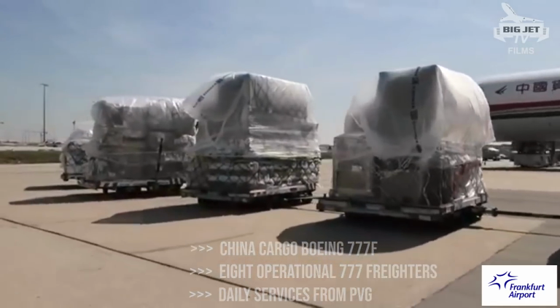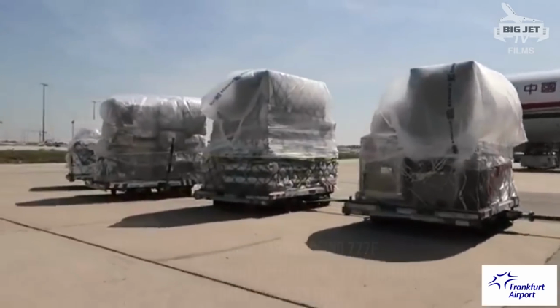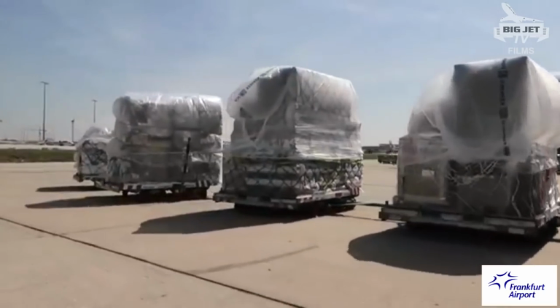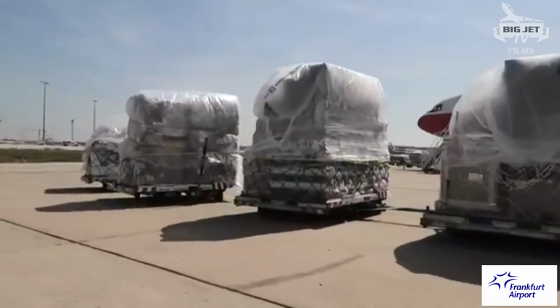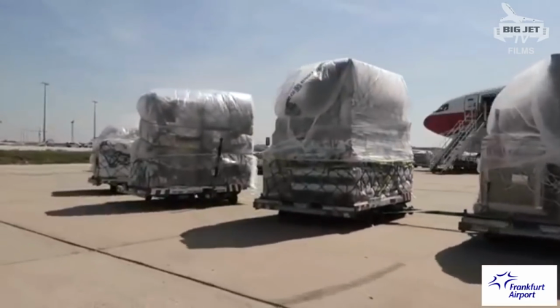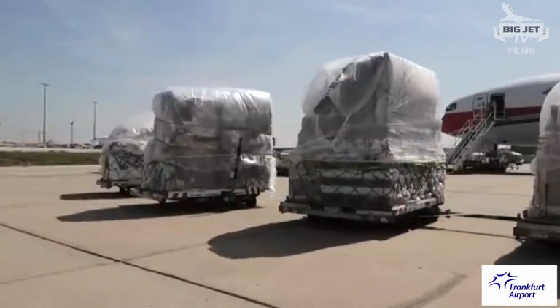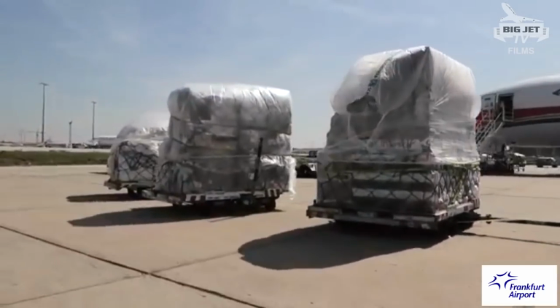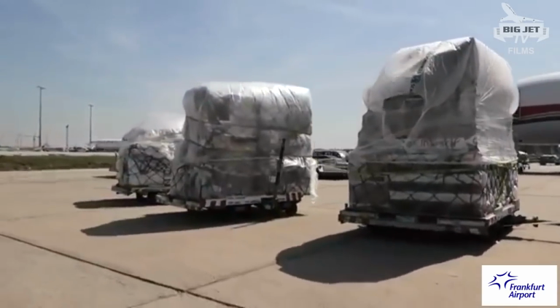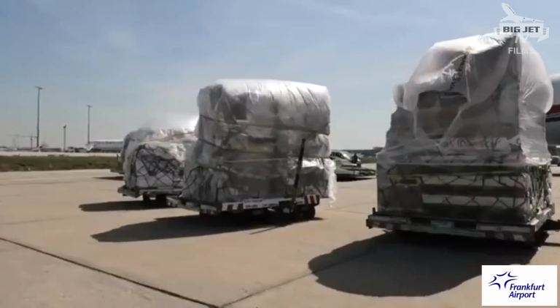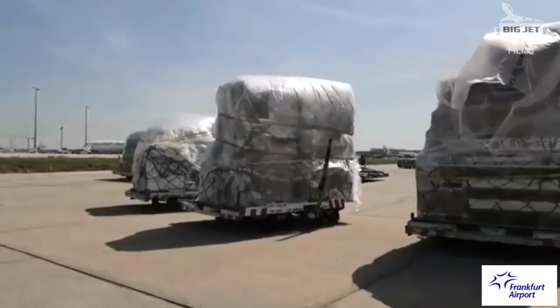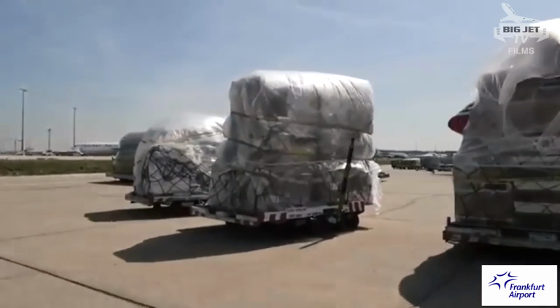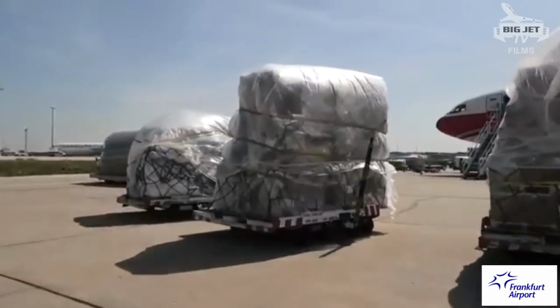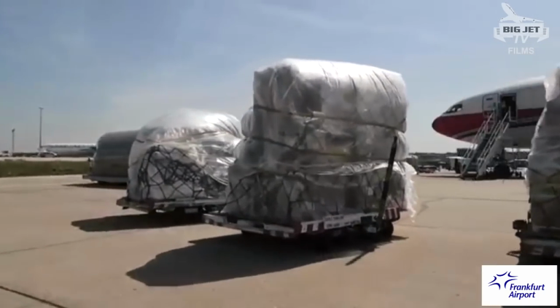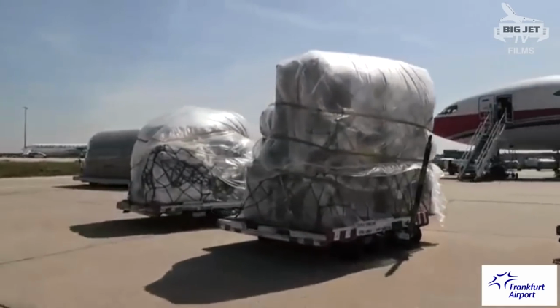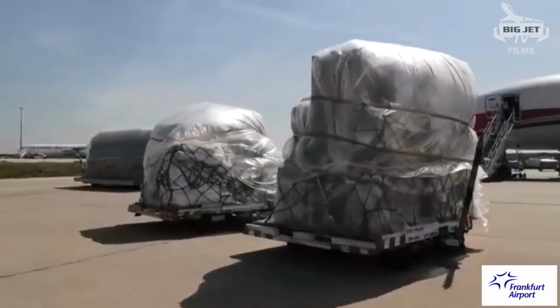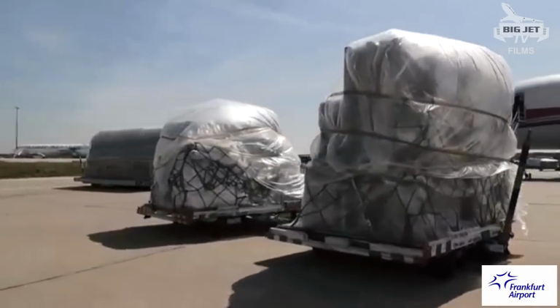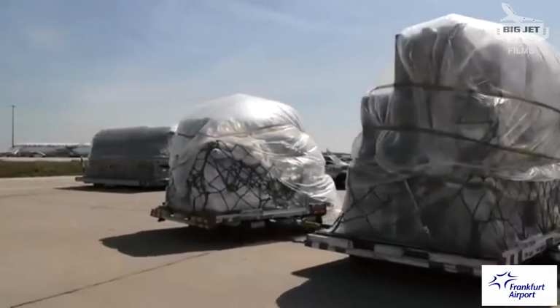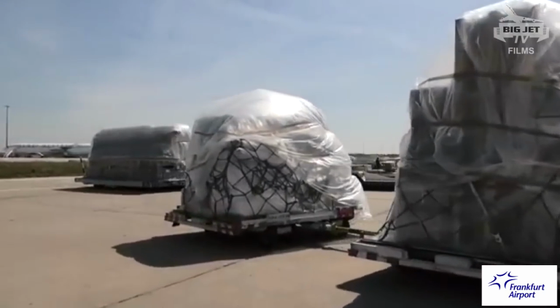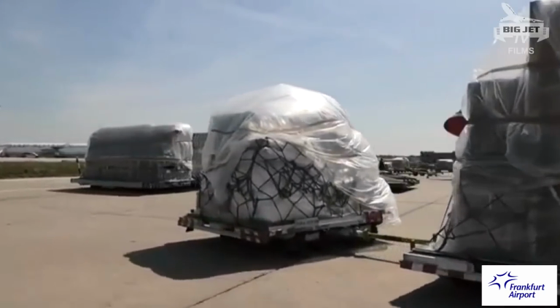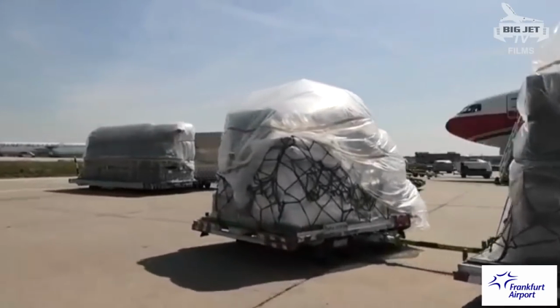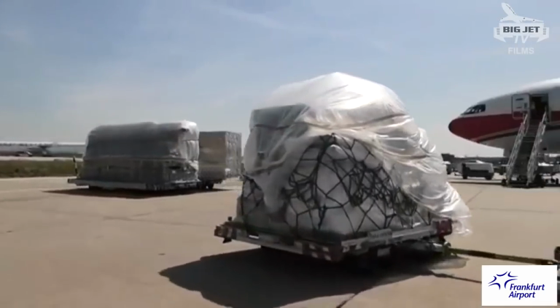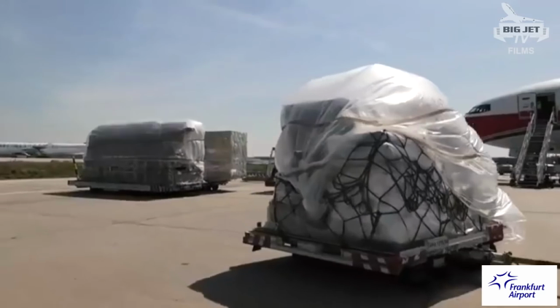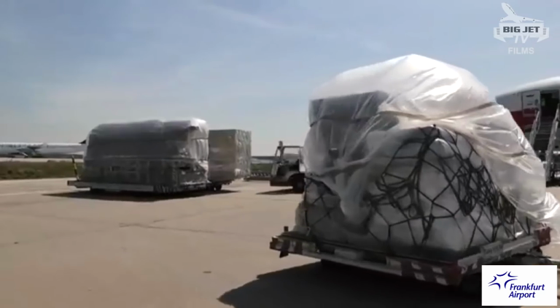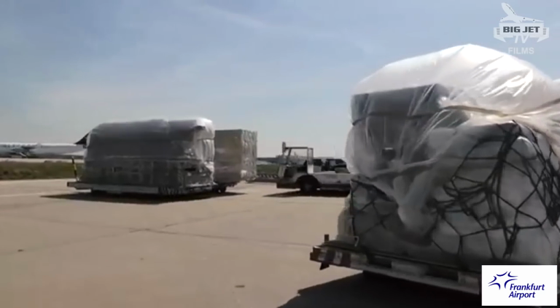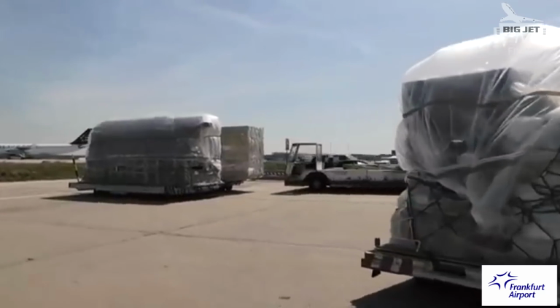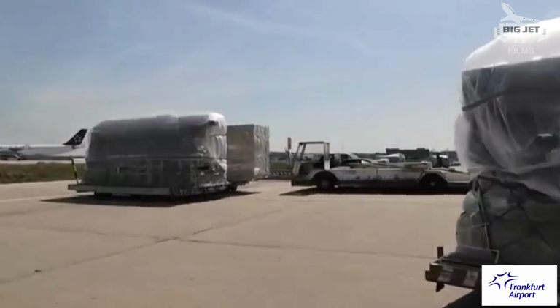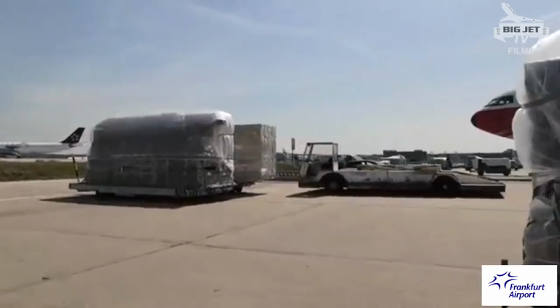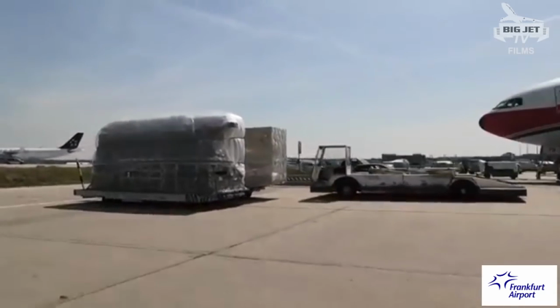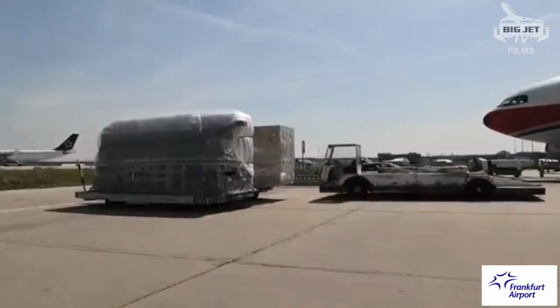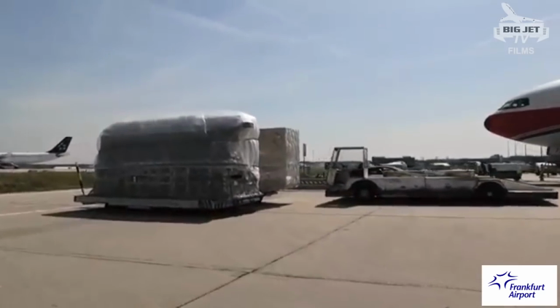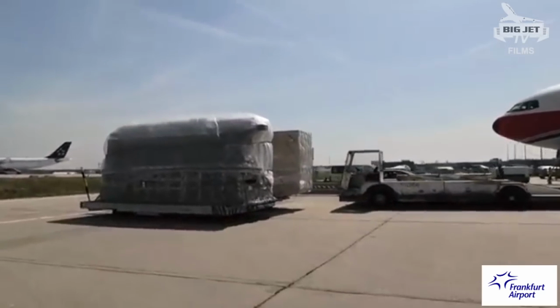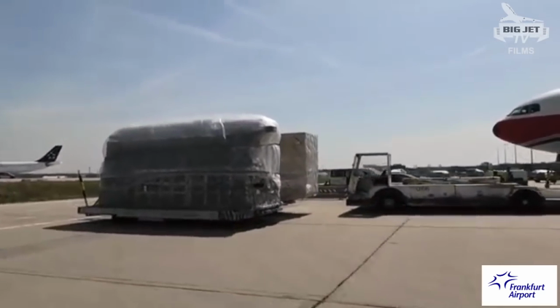With 2.2 million tons of cargo, Frankfurt is number one in Europe and among the top 10 in the world.